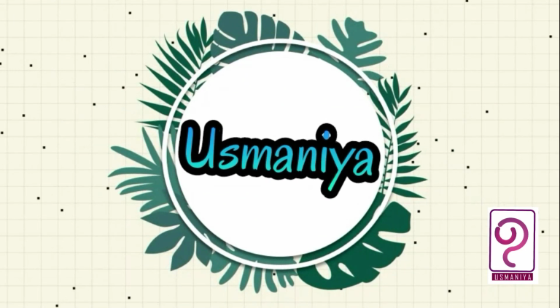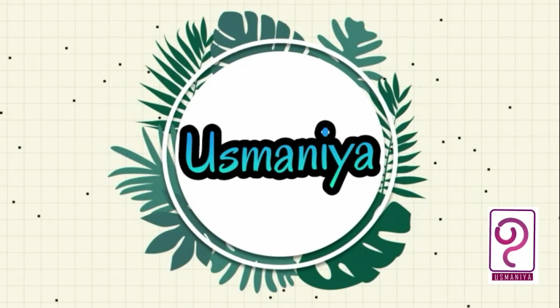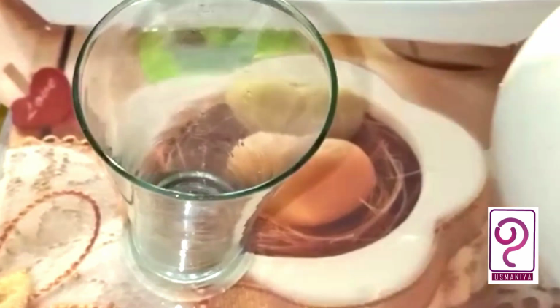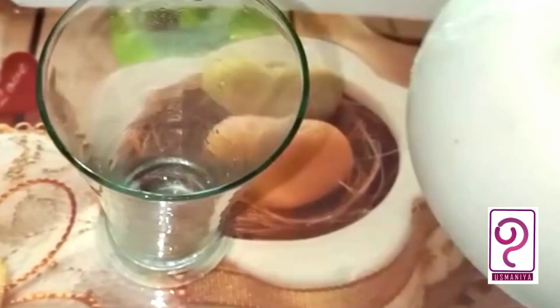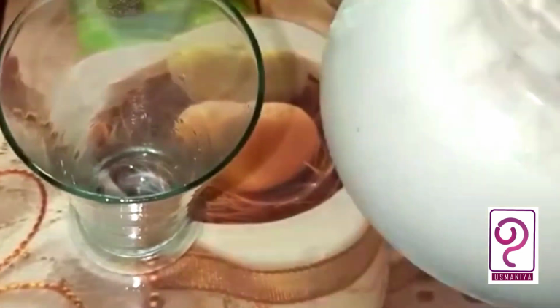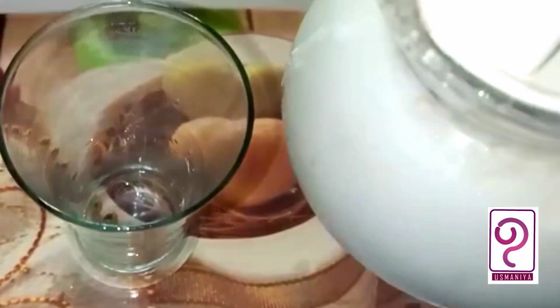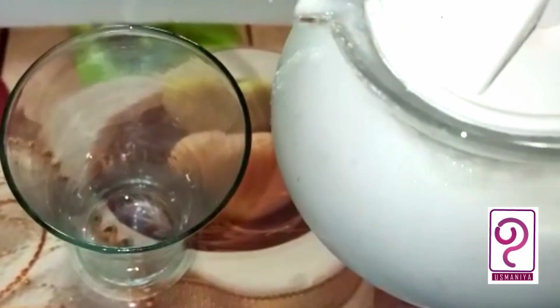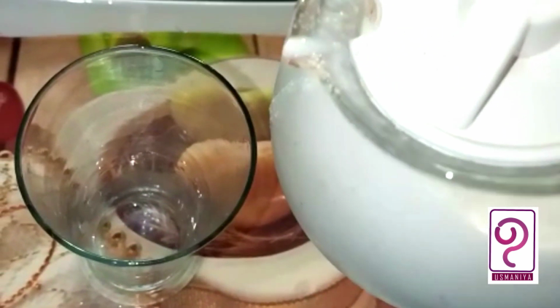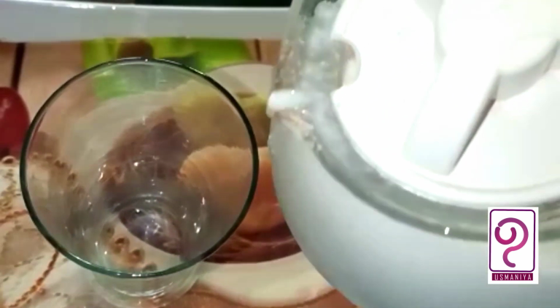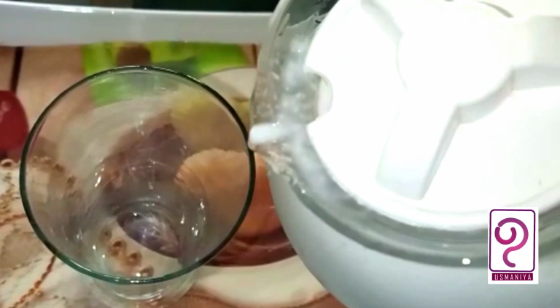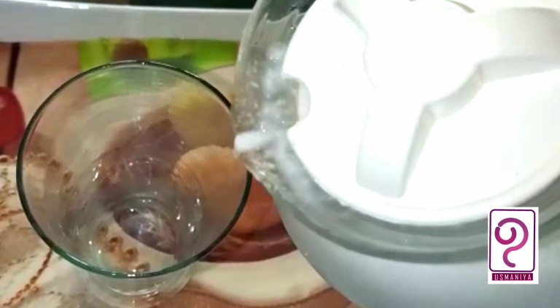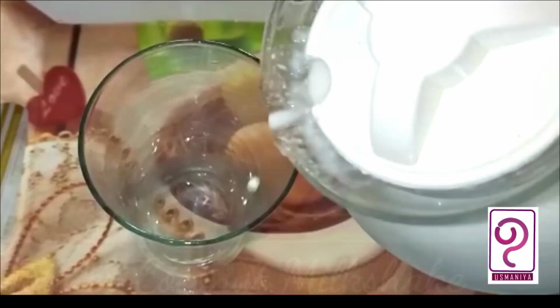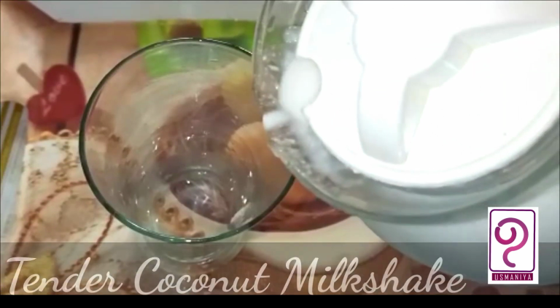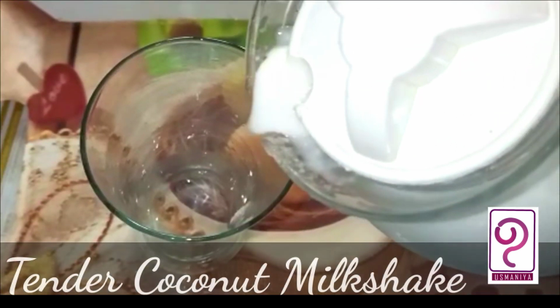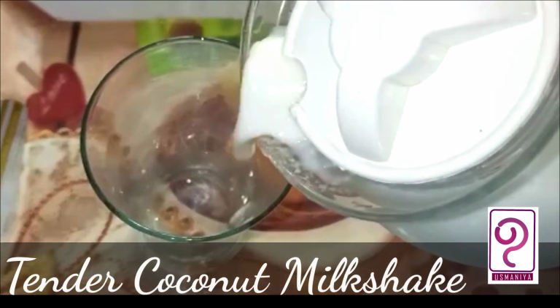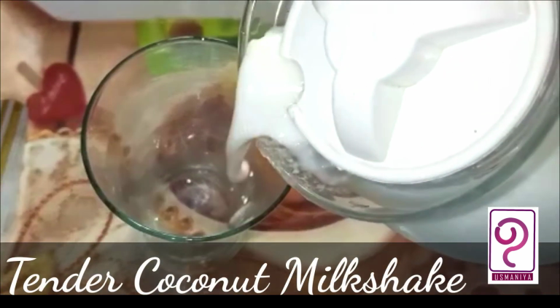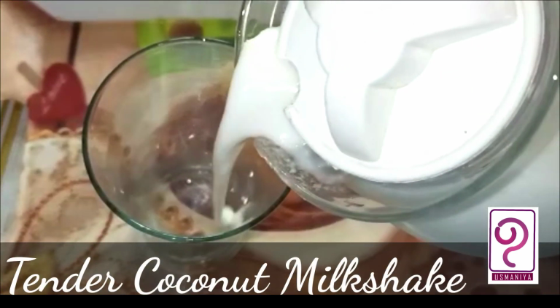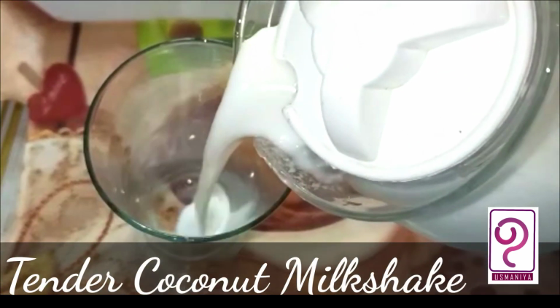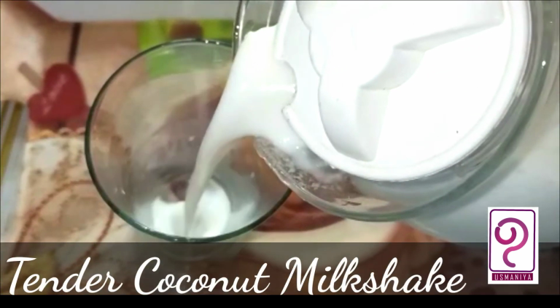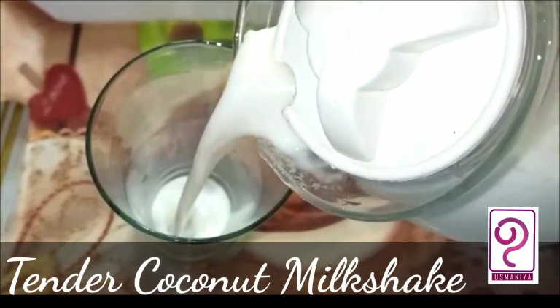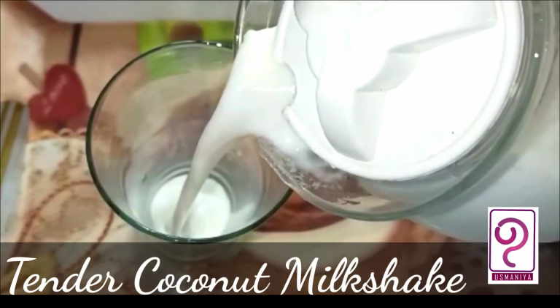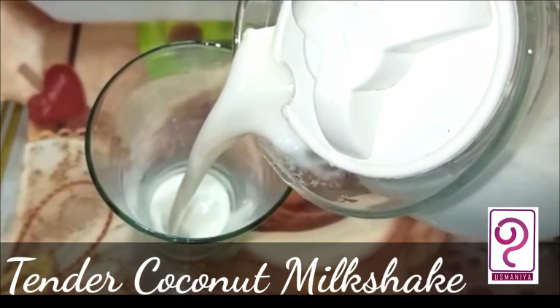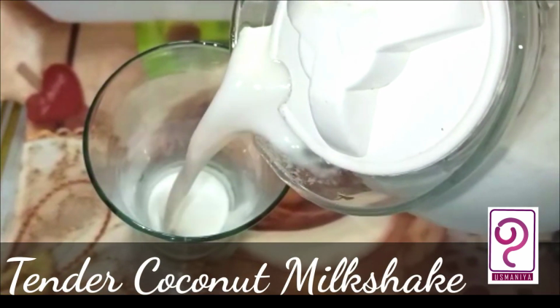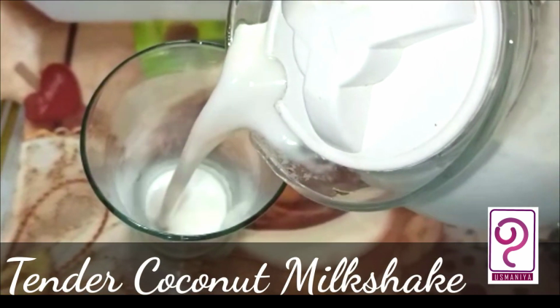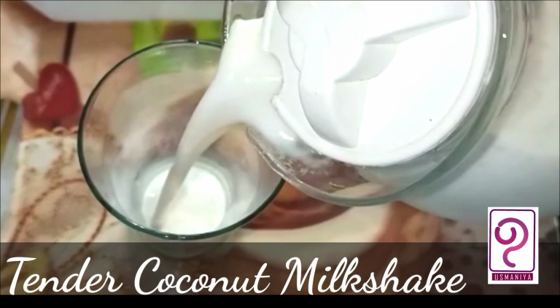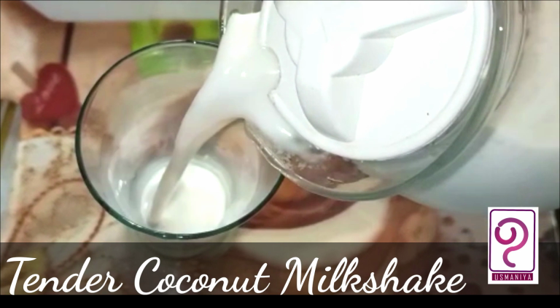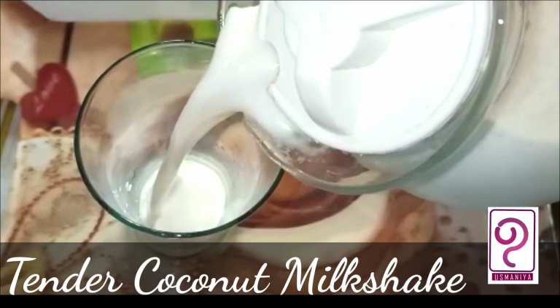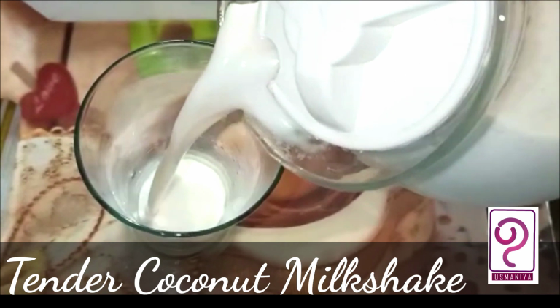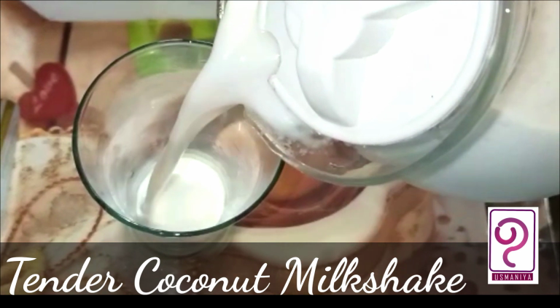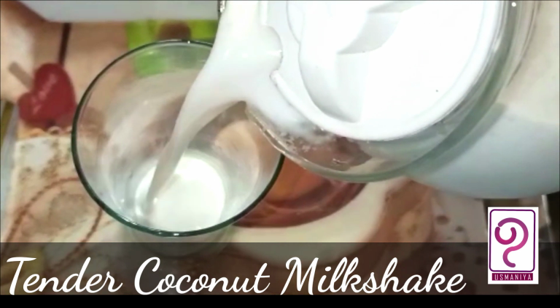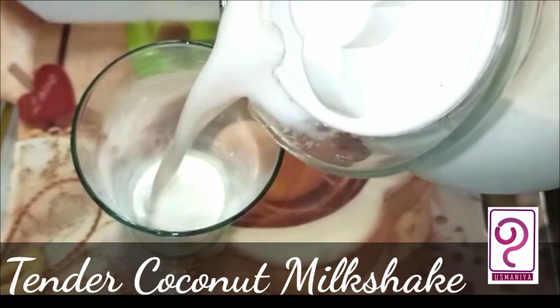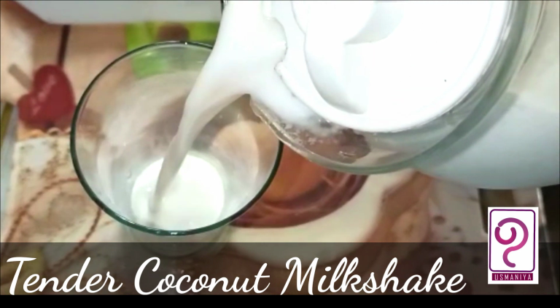Hello, welcome back to my channel. Today we have a very simple recipe for a milkshake.